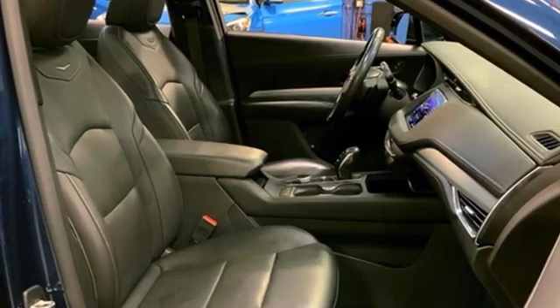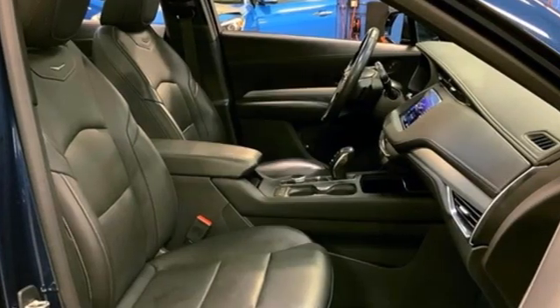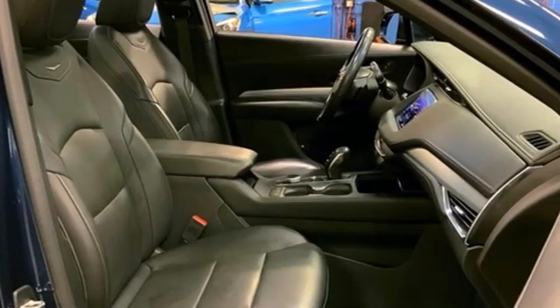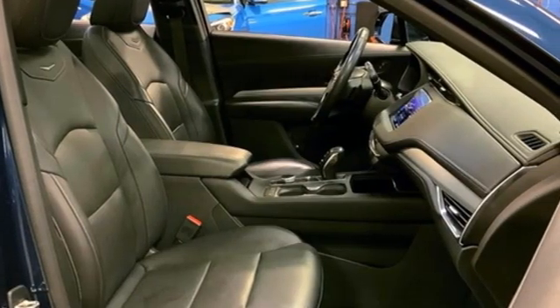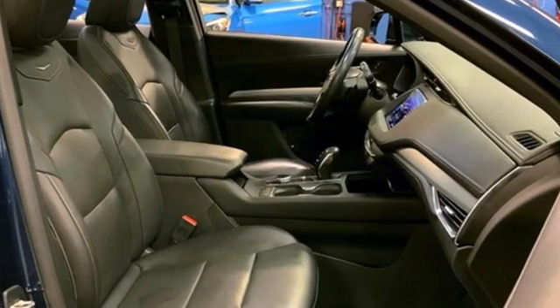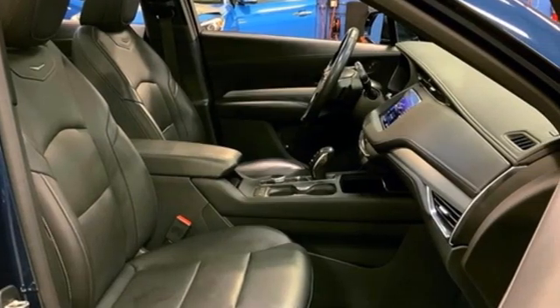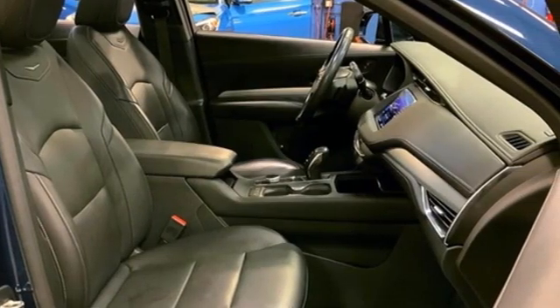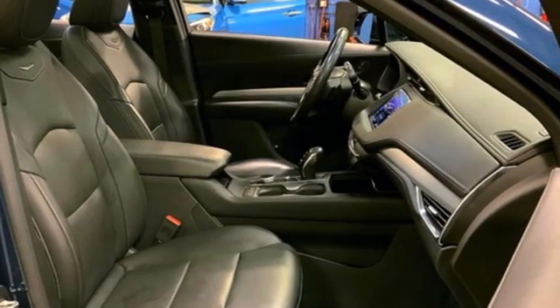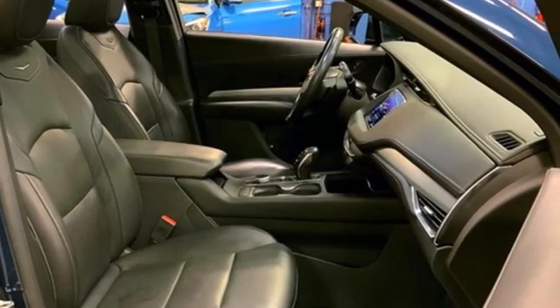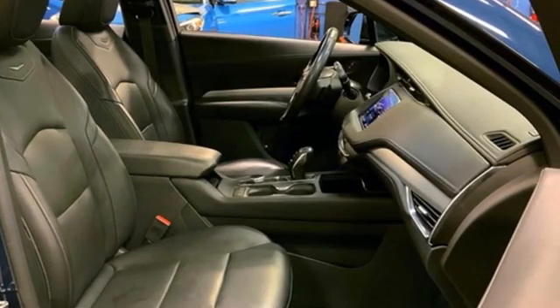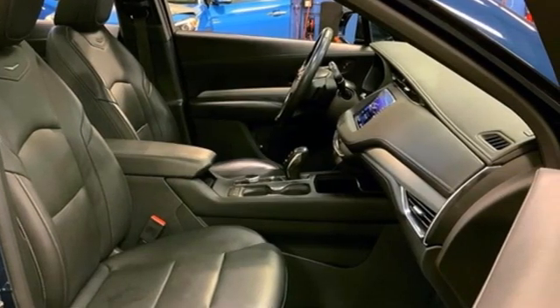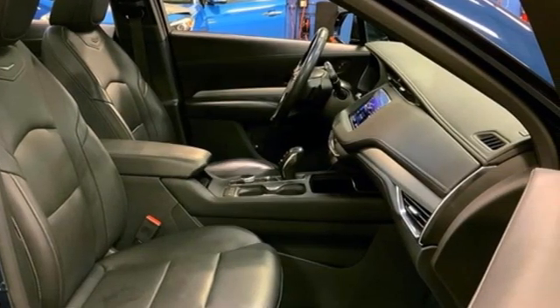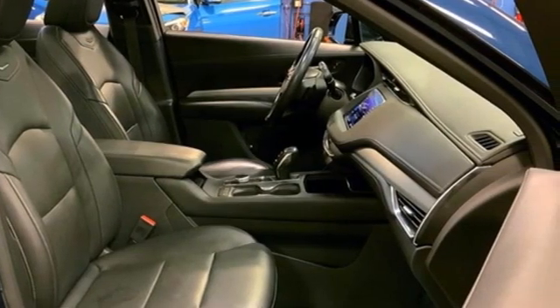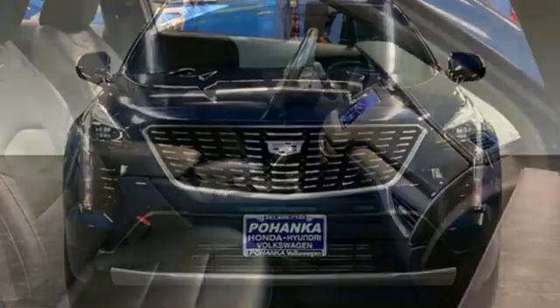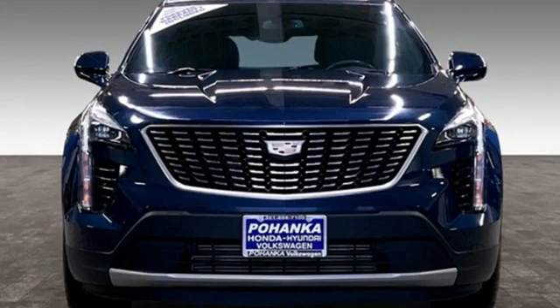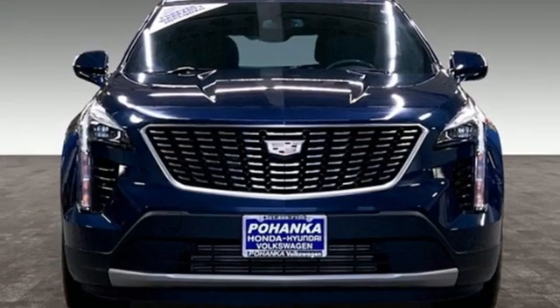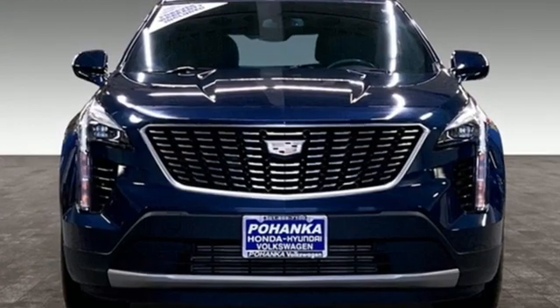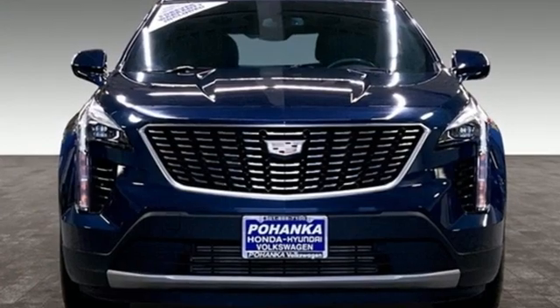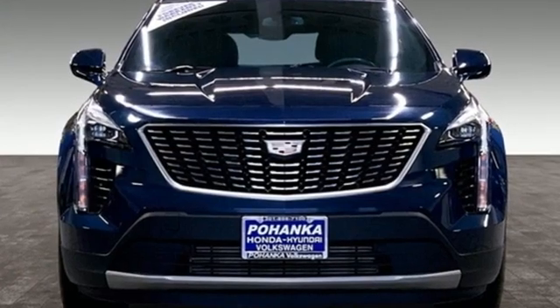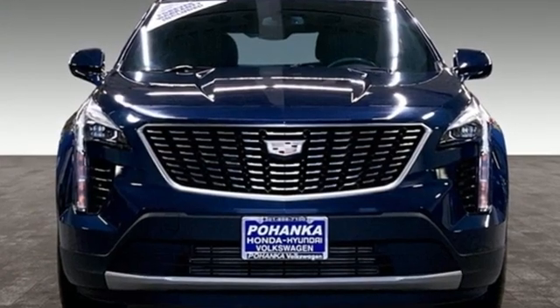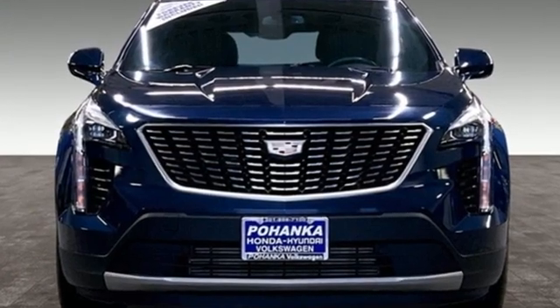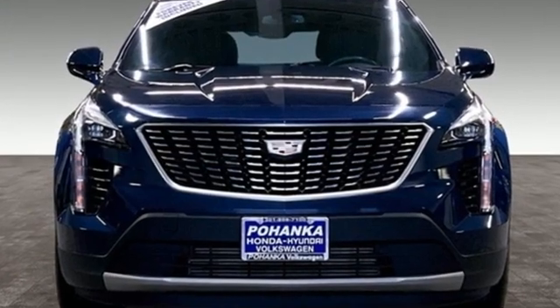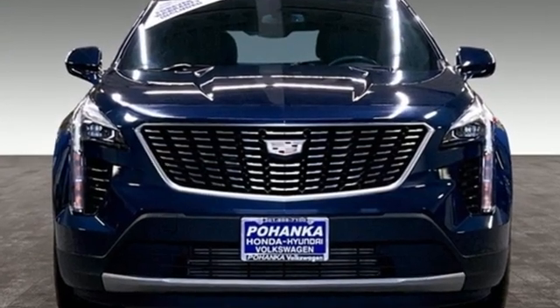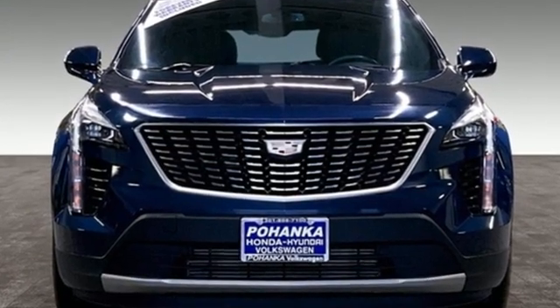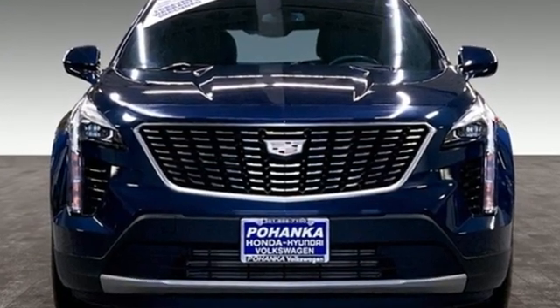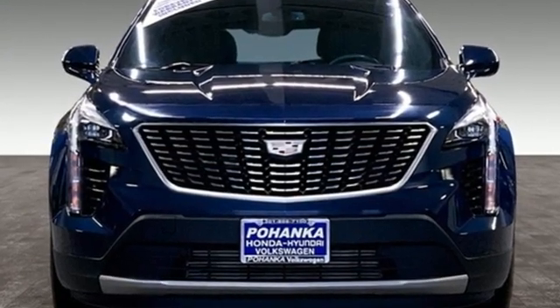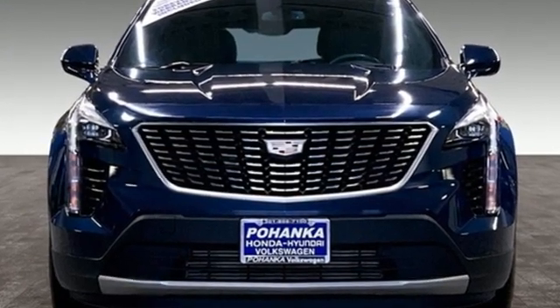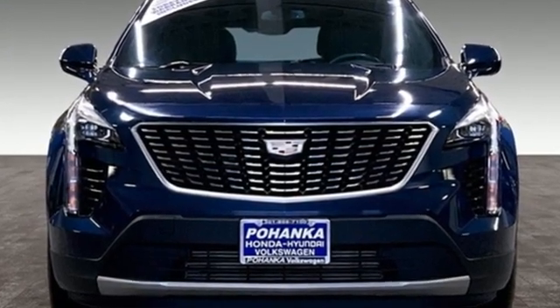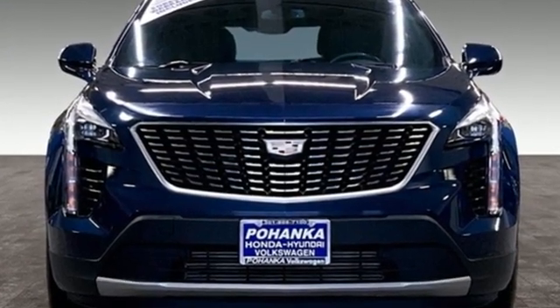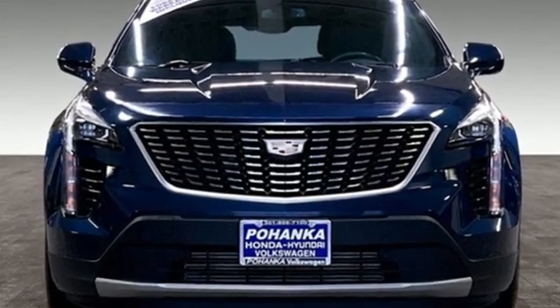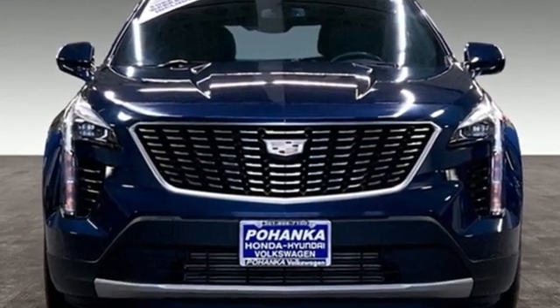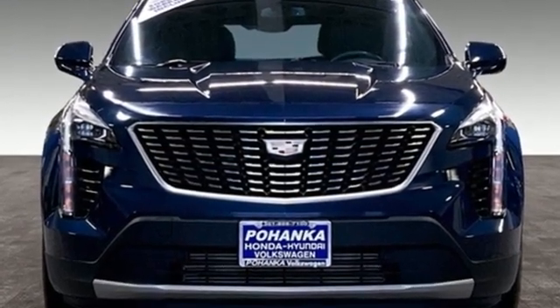To achieve greatness, one must dare to be great. Shape your world in a Cadillac. Experience it for yourself today.